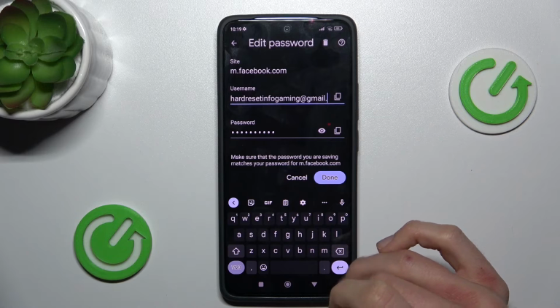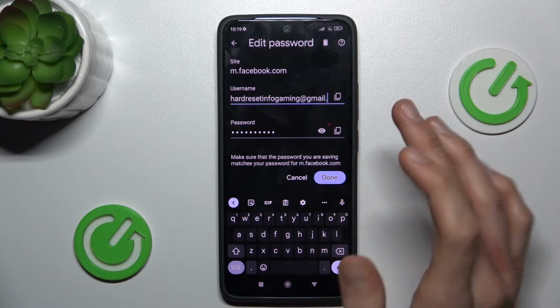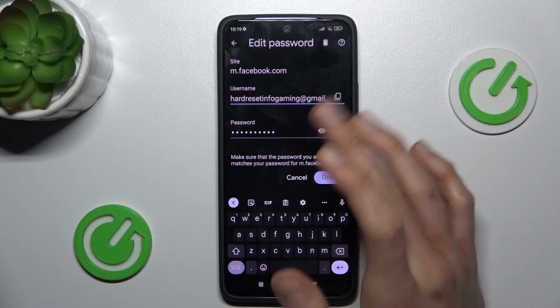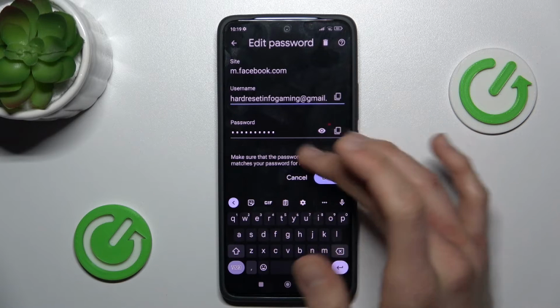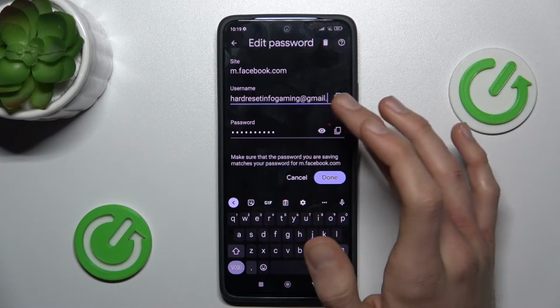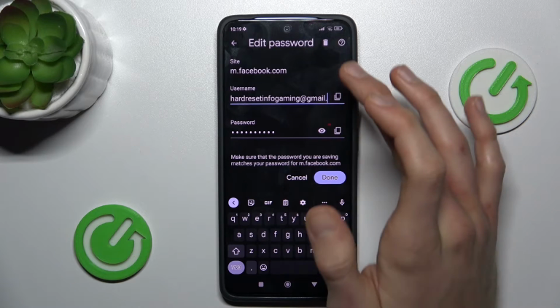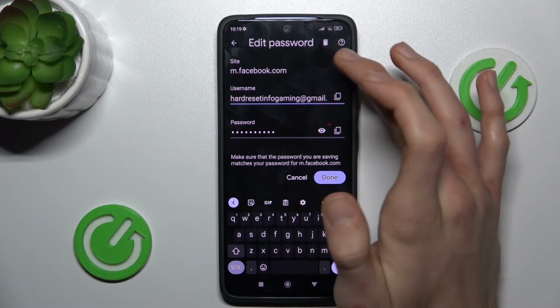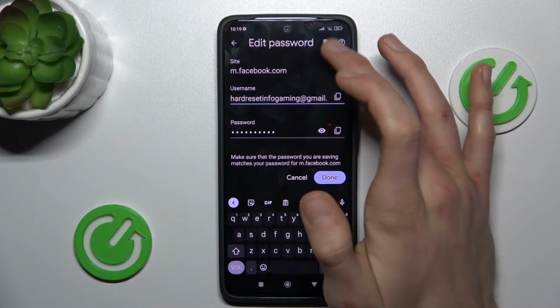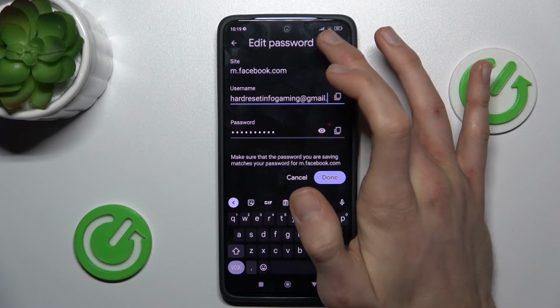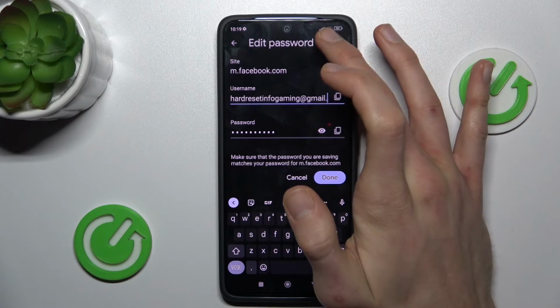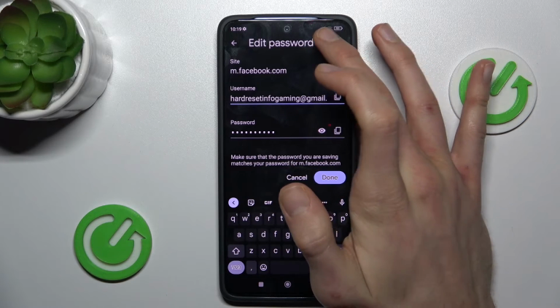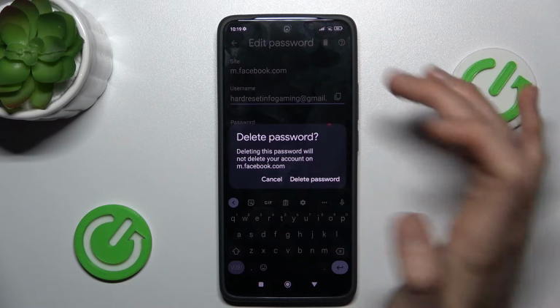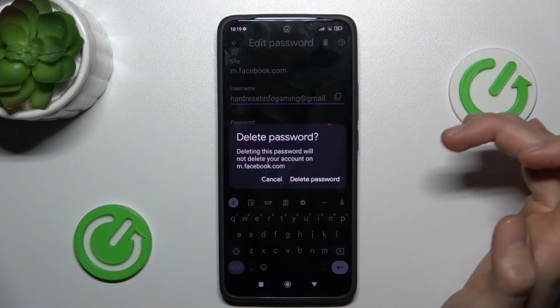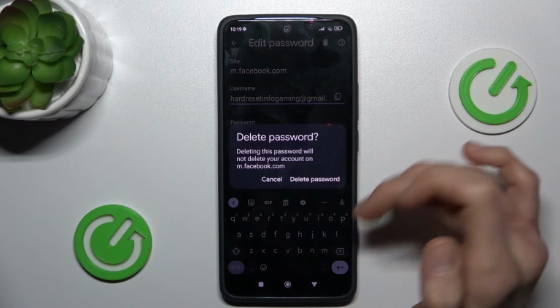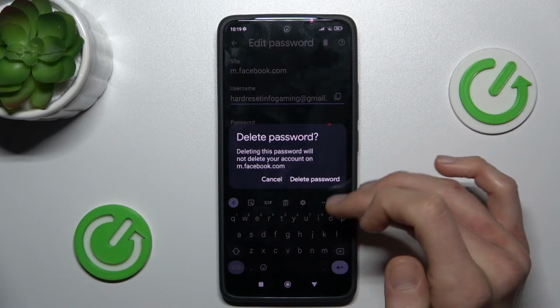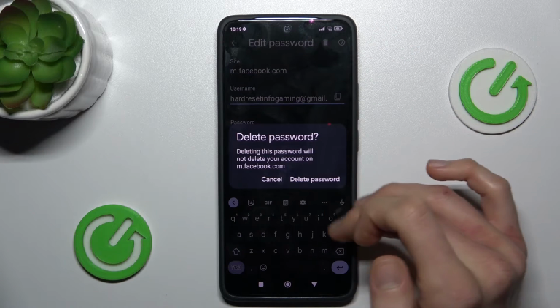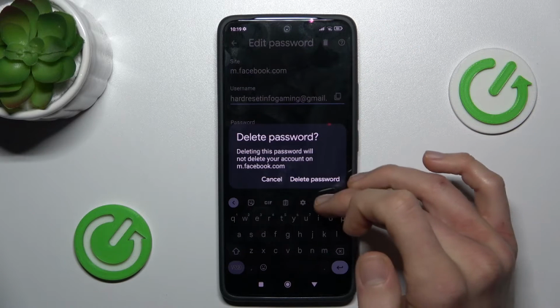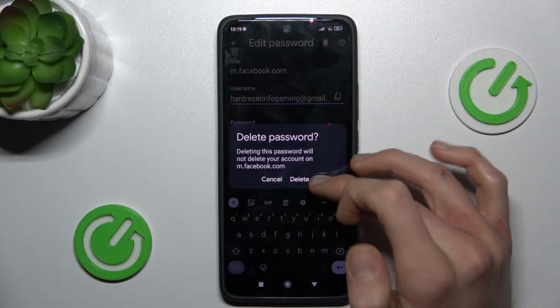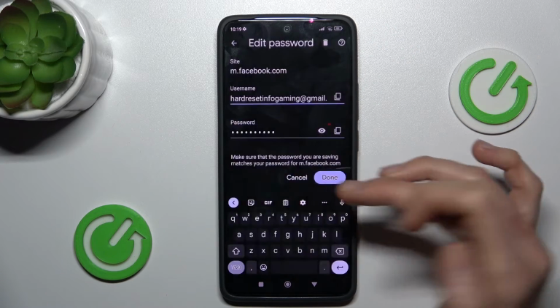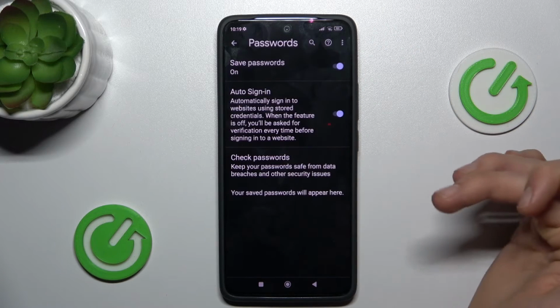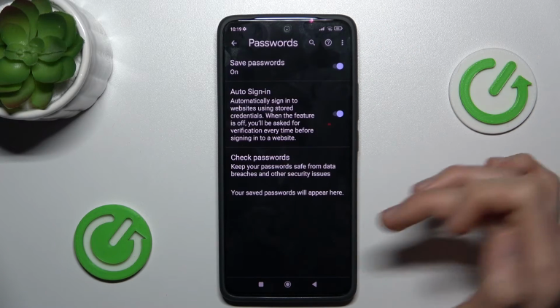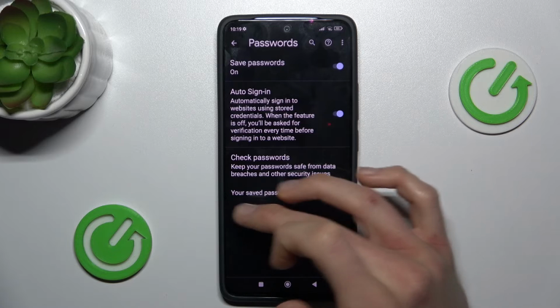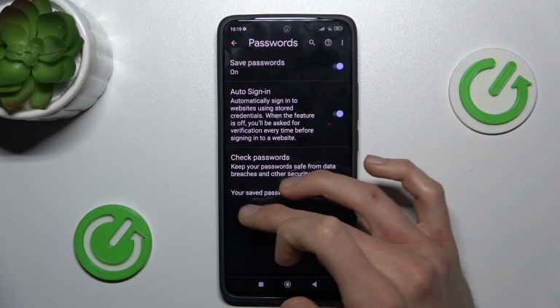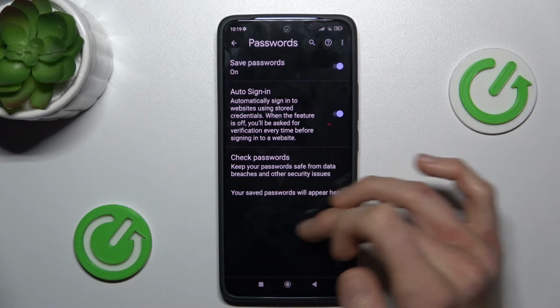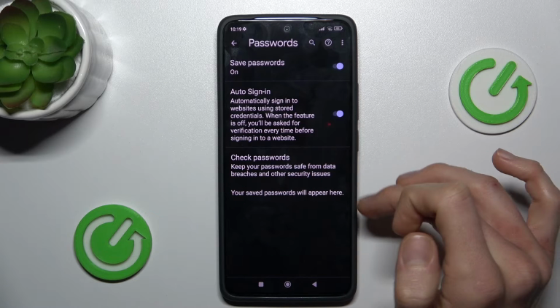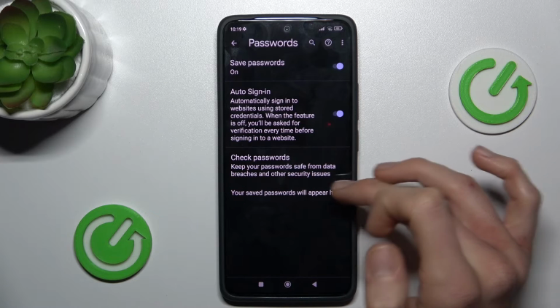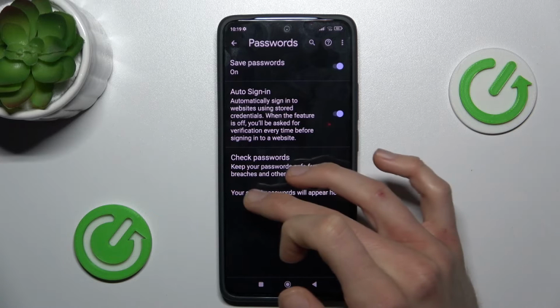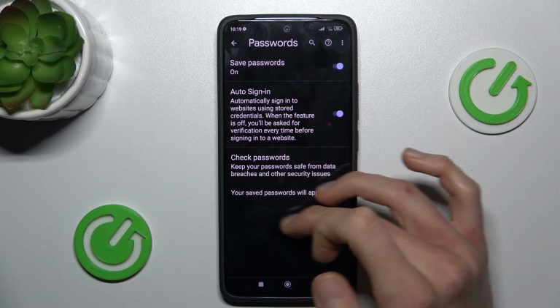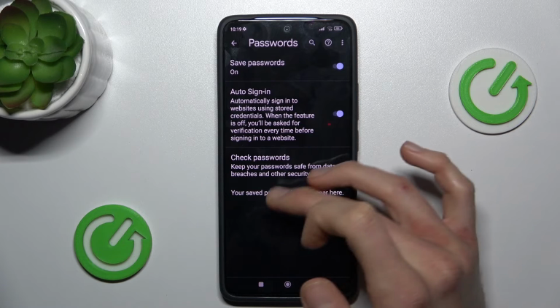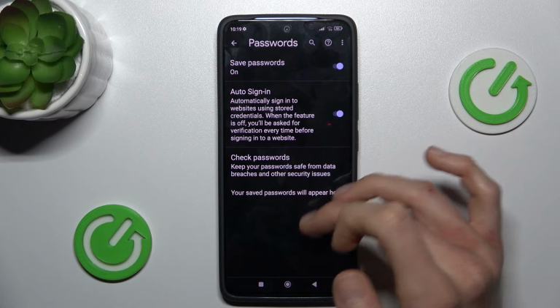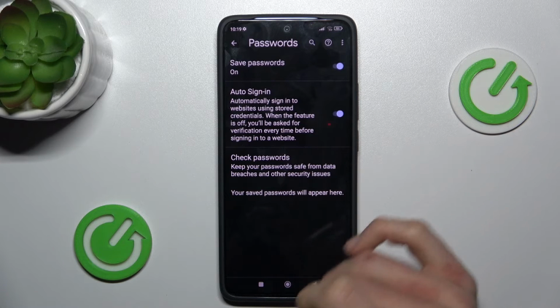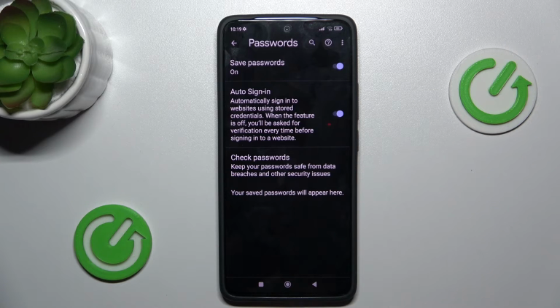To delete all, we press this trash icon and confirm by pressing delete passwords, and now we don't have any saved passwords.